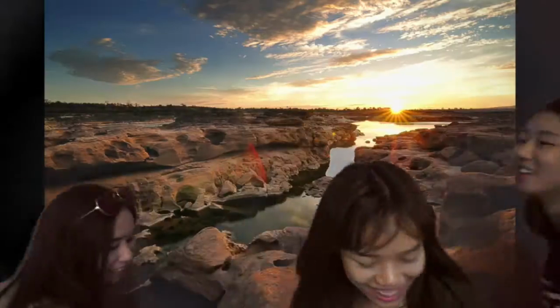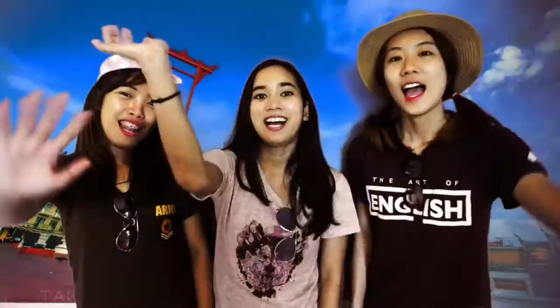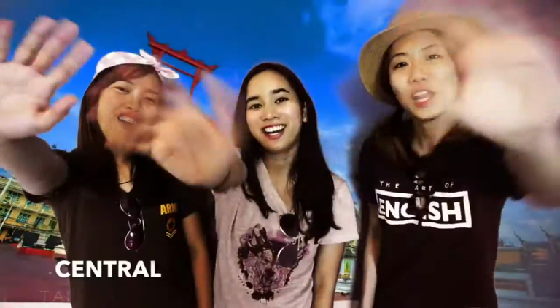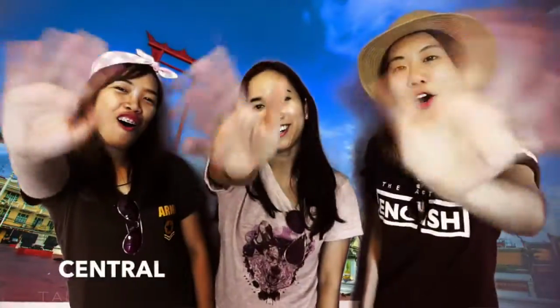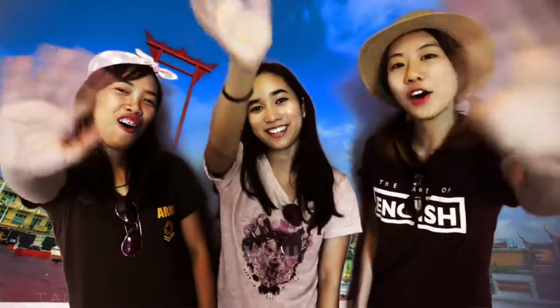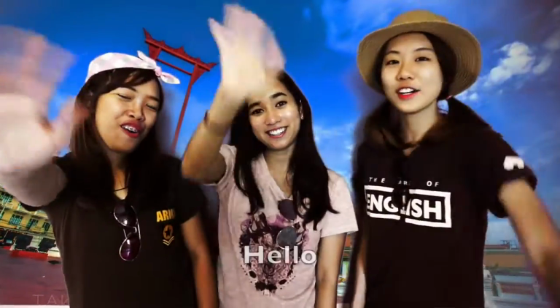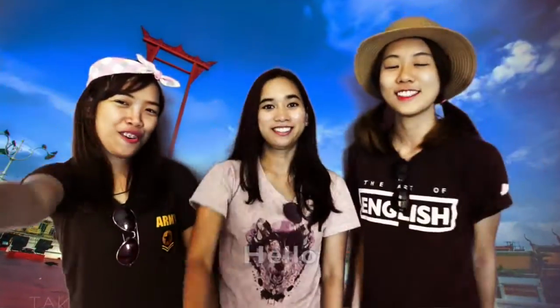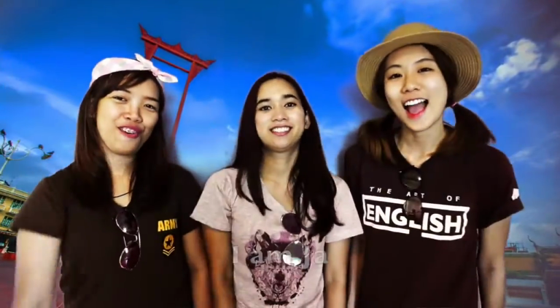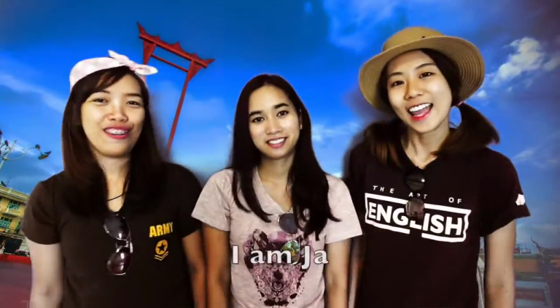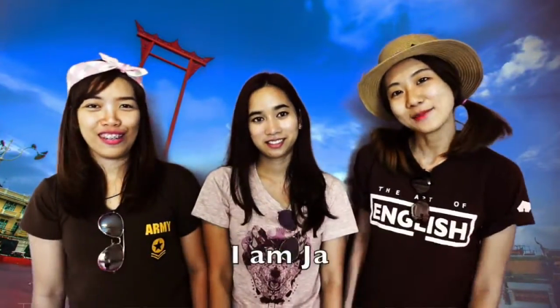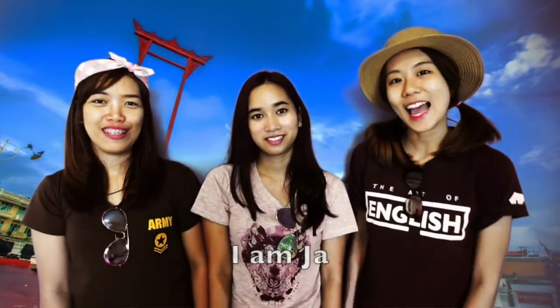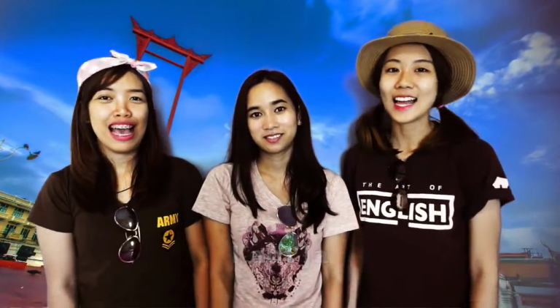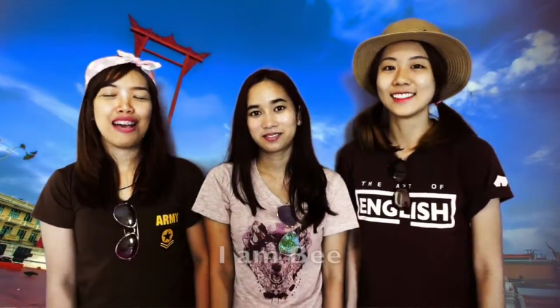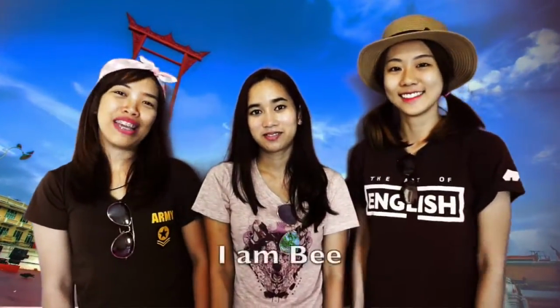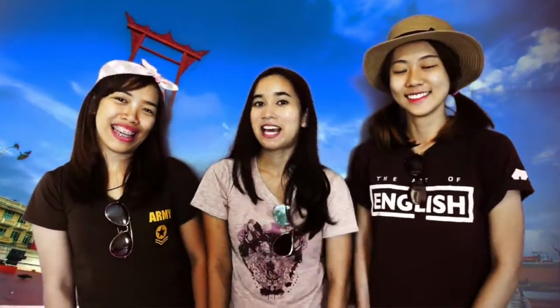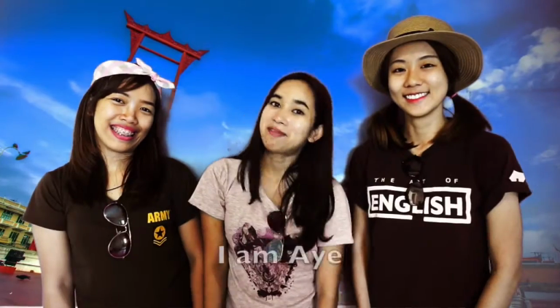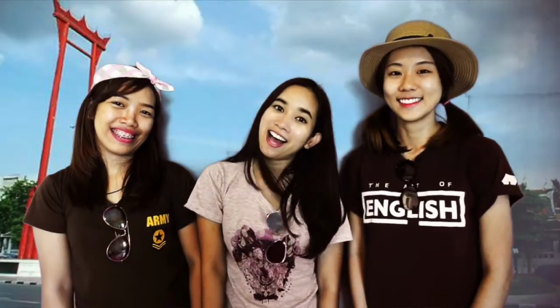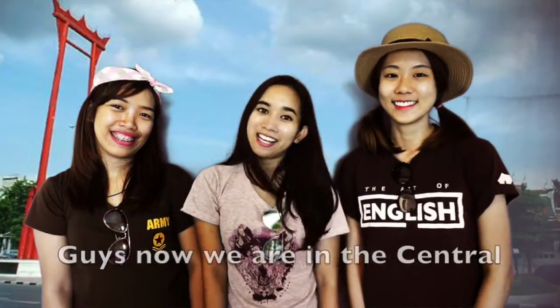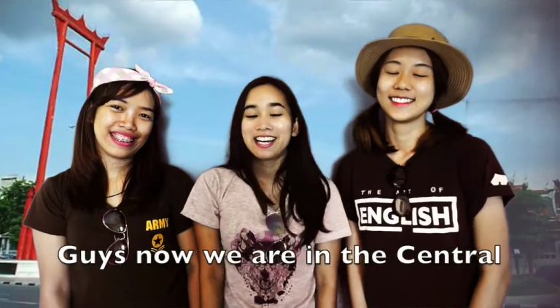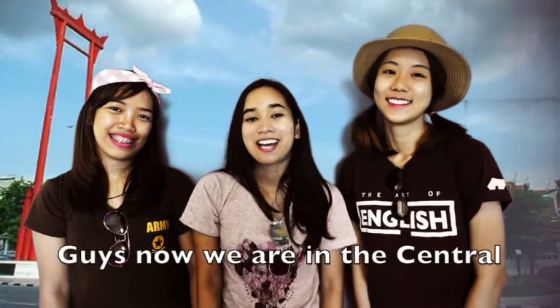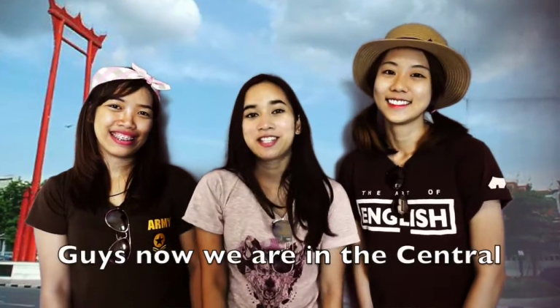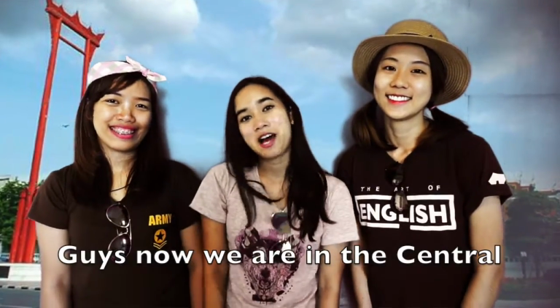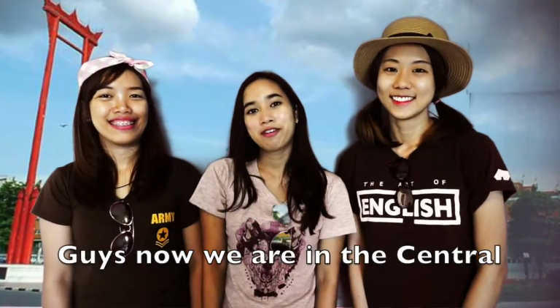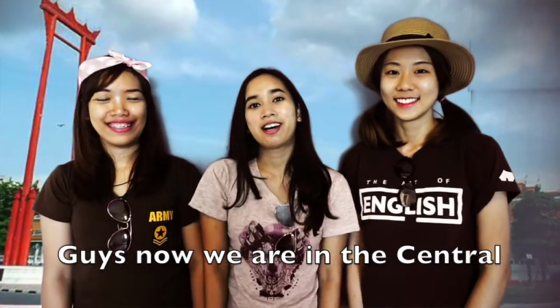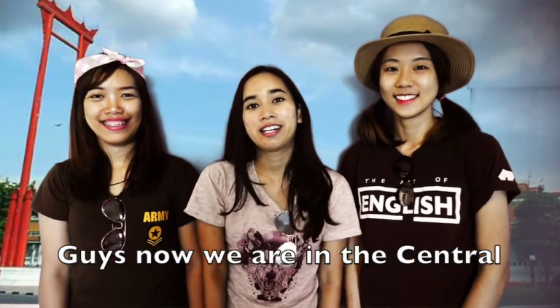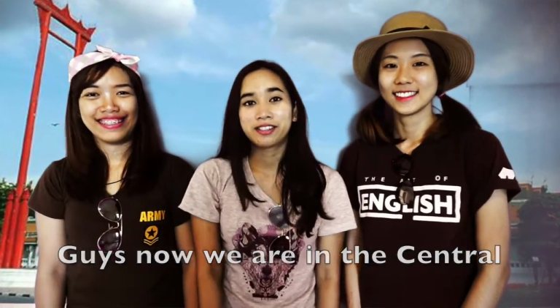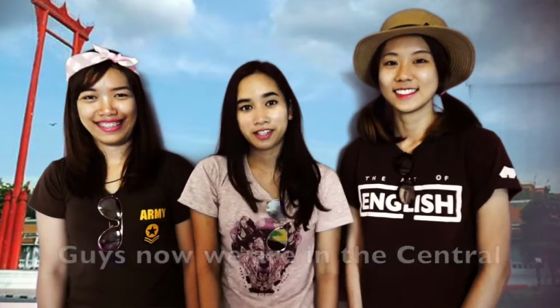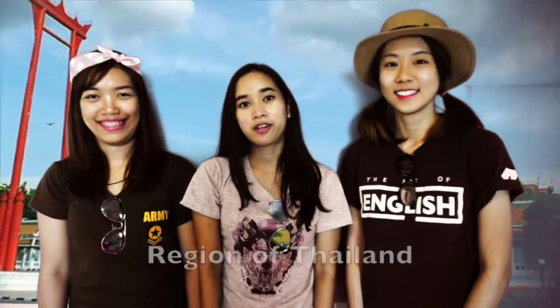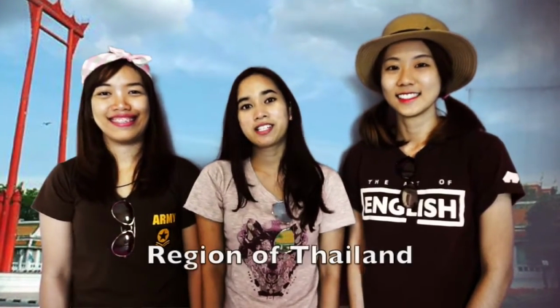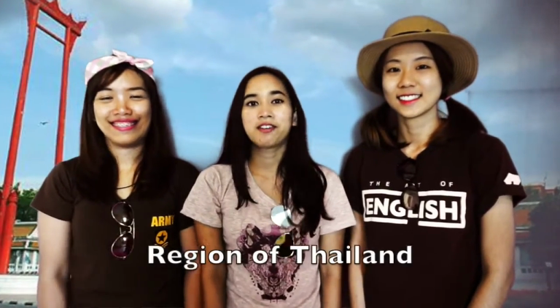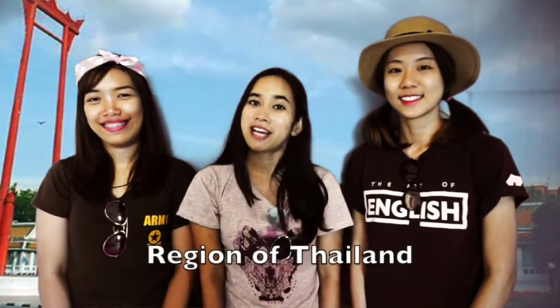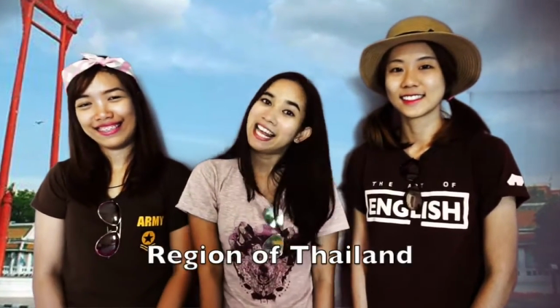Hello, I am Chah, I am Binh, I am I. Guys, now we are in the central region of Thailand.